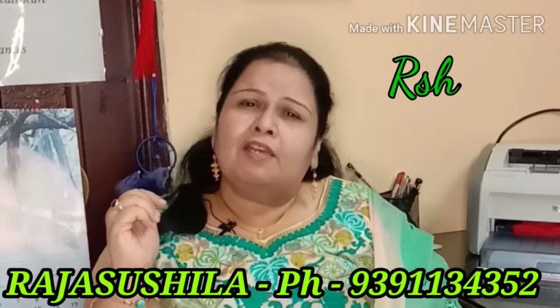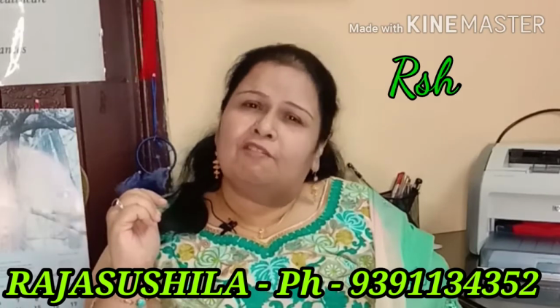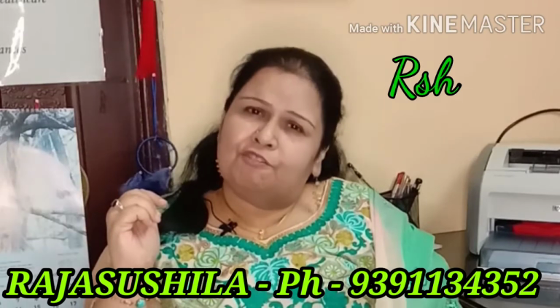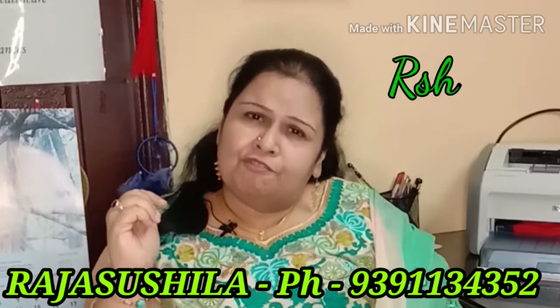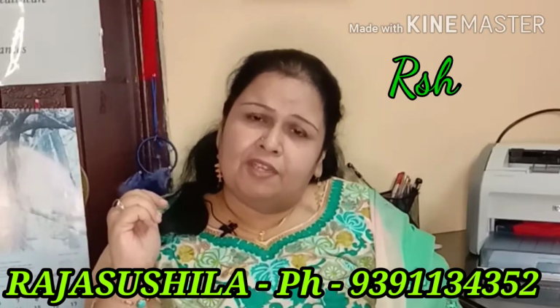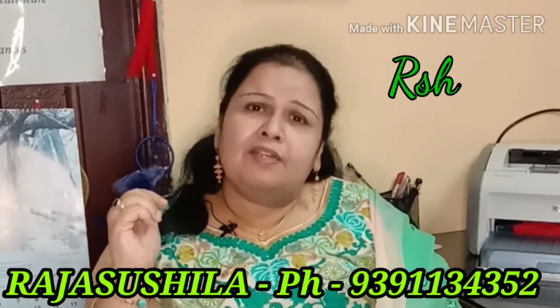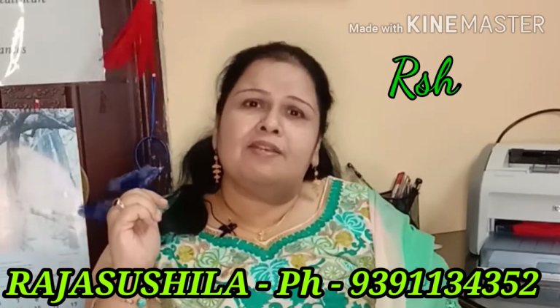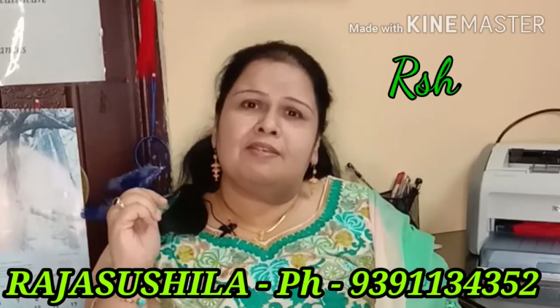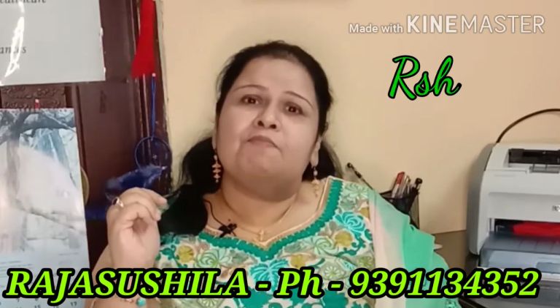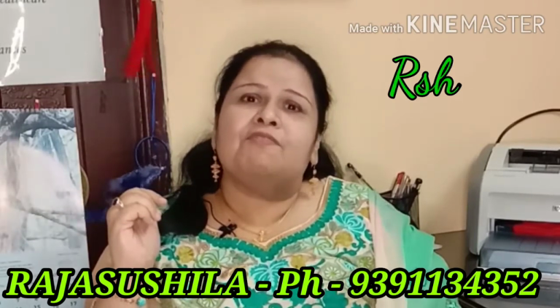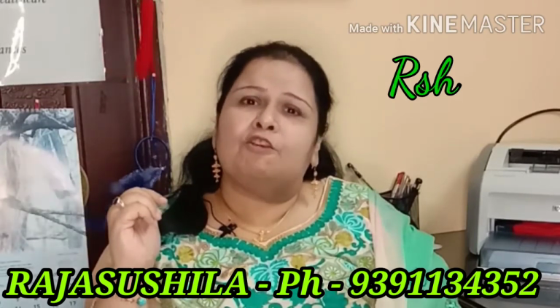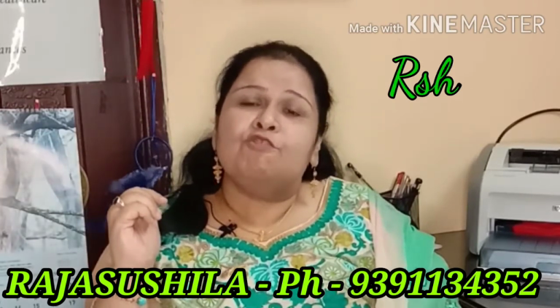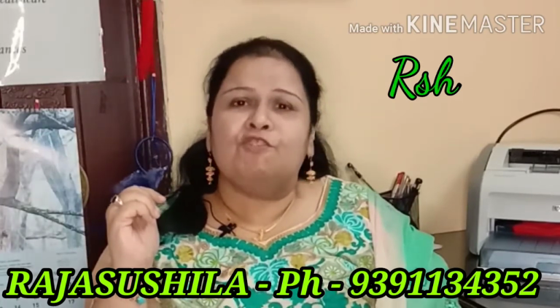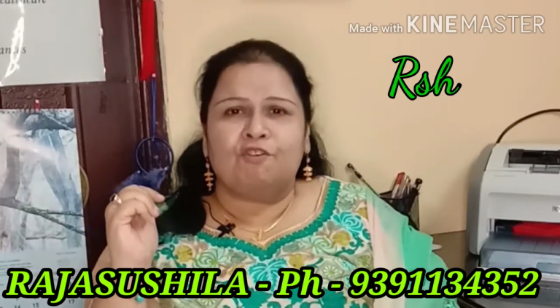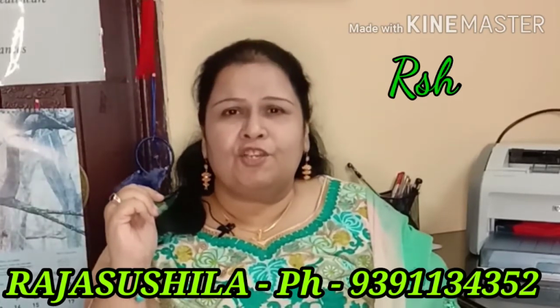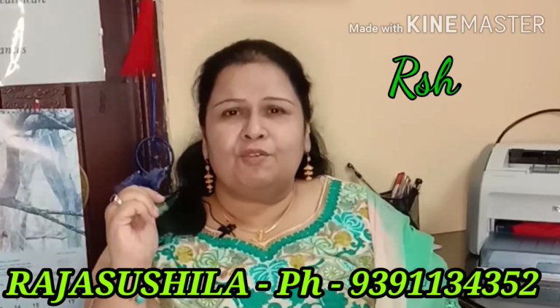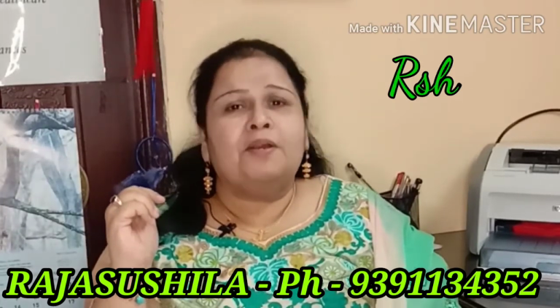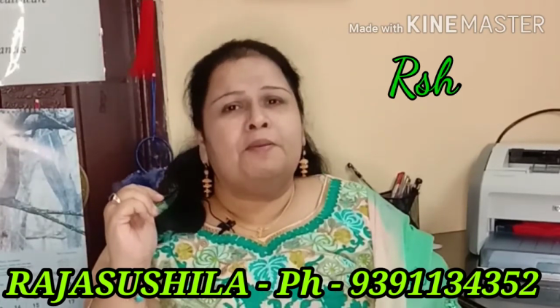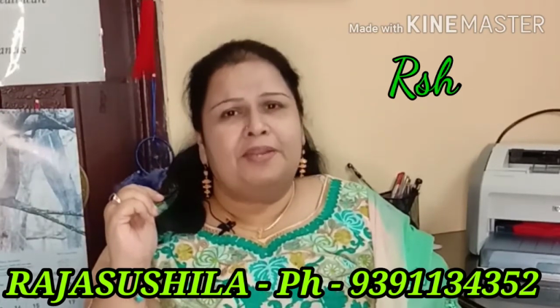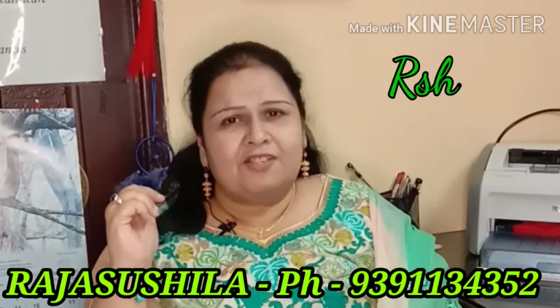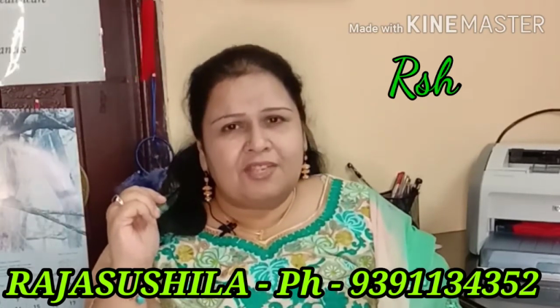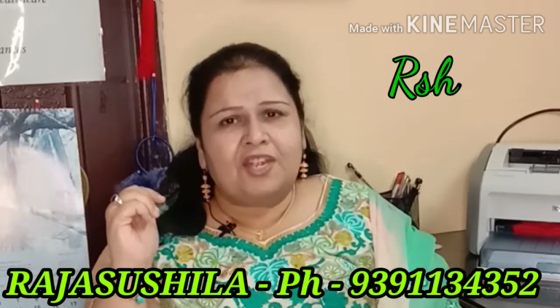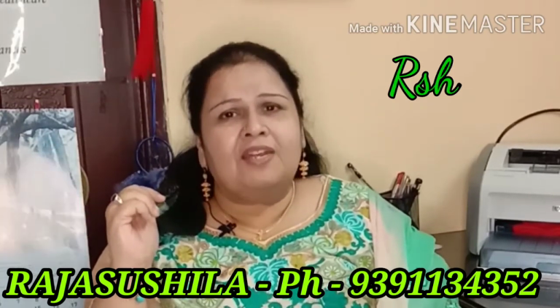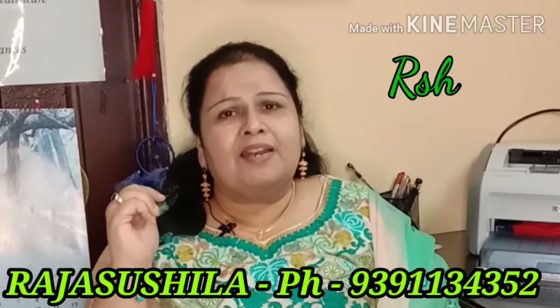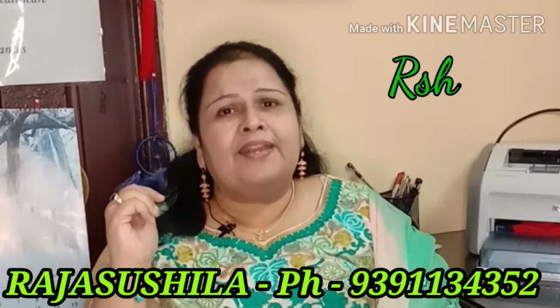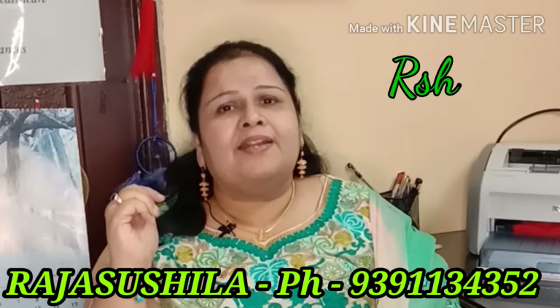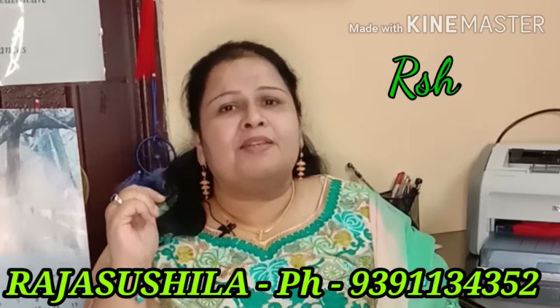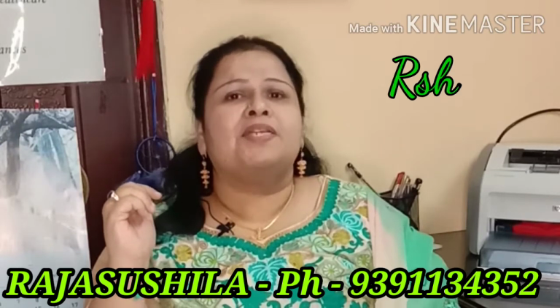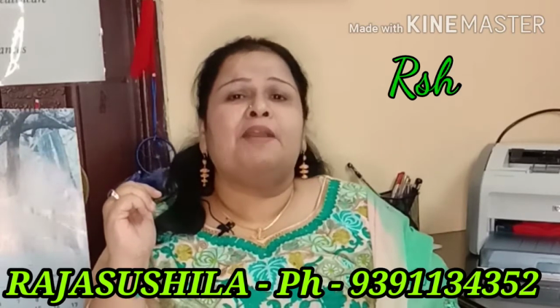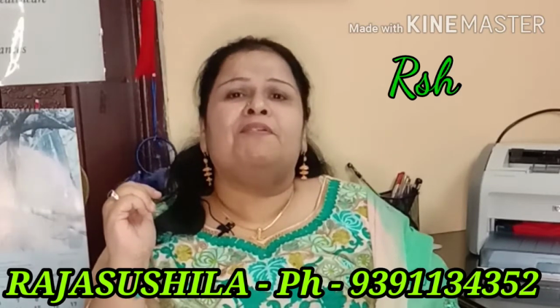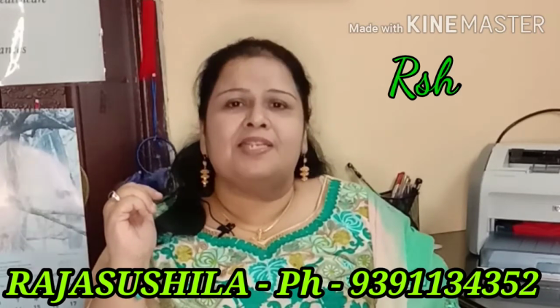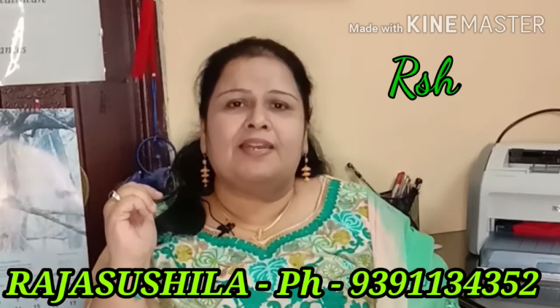If you feel these tips are useful for you, please share, like and subscribe to our channel.